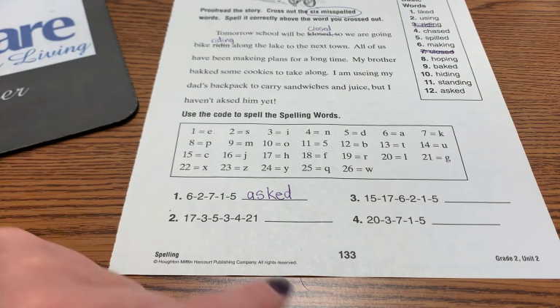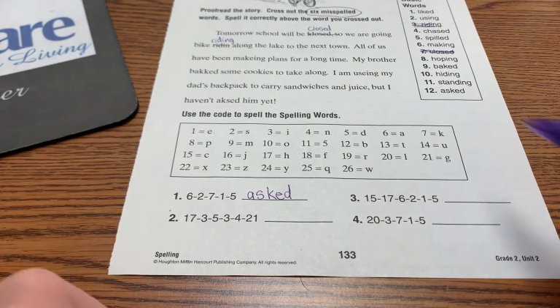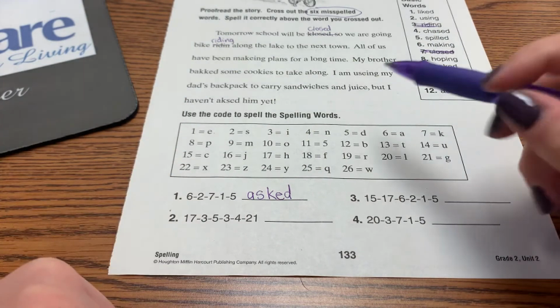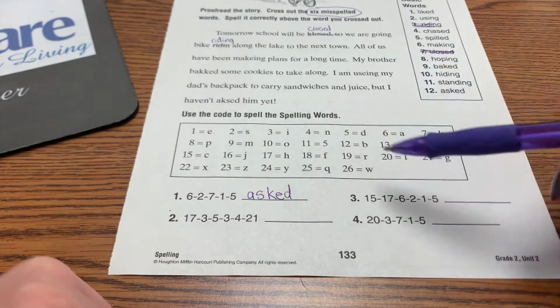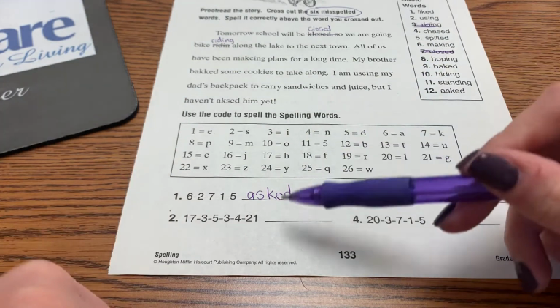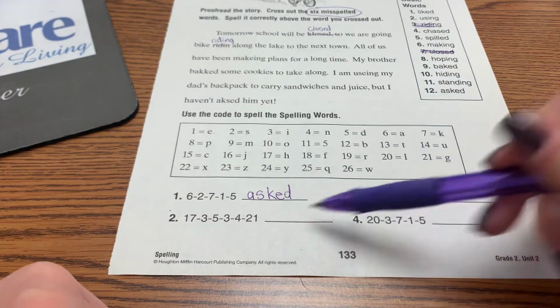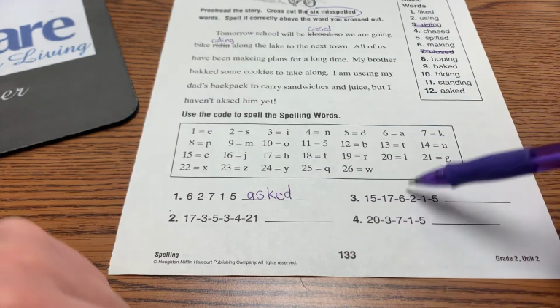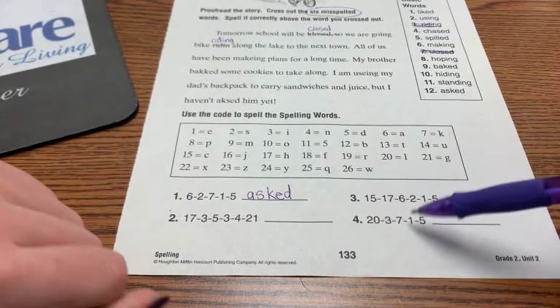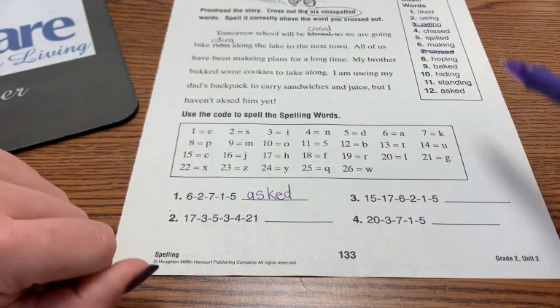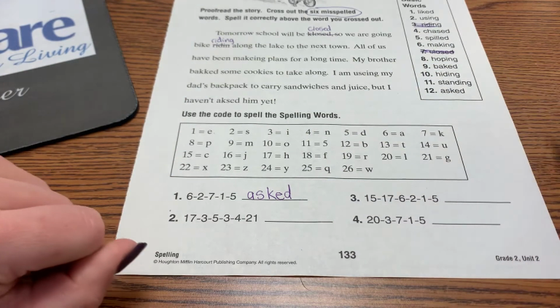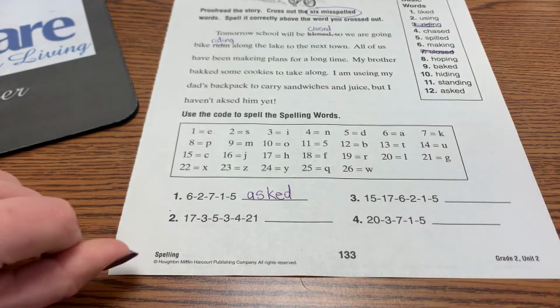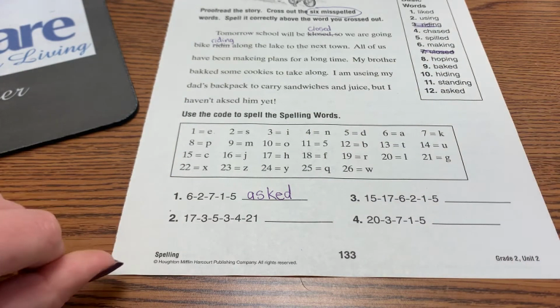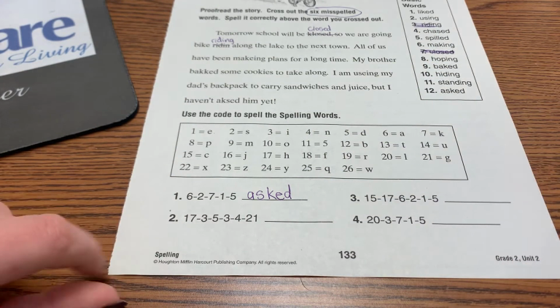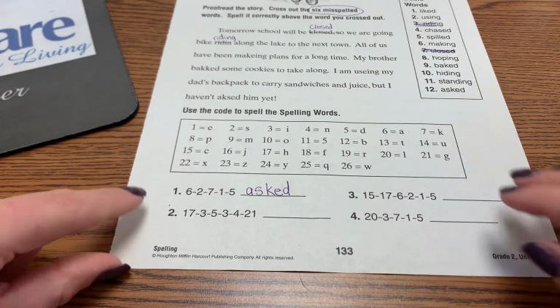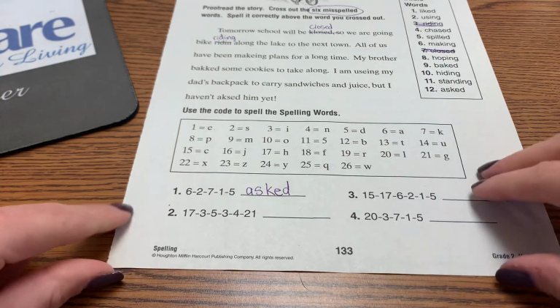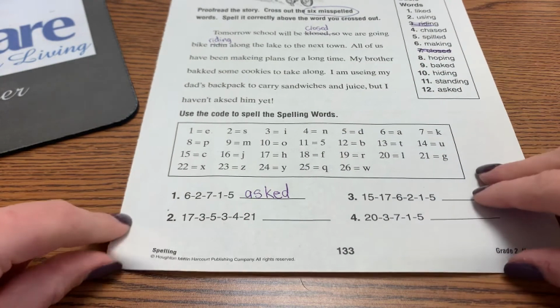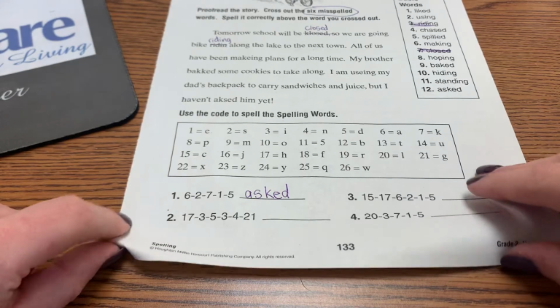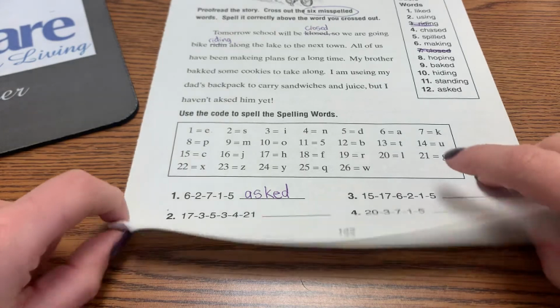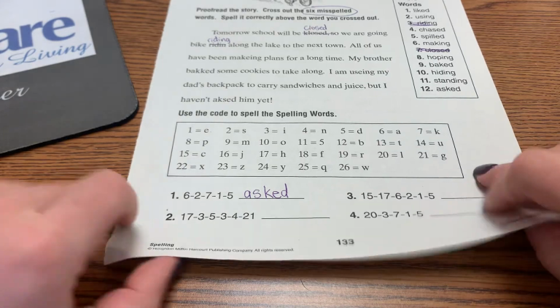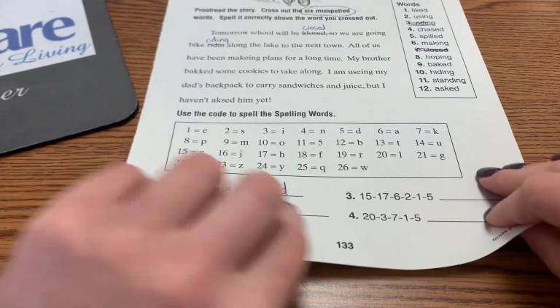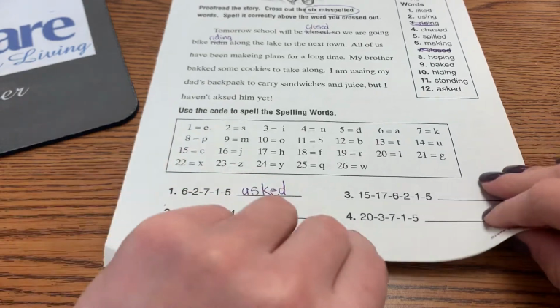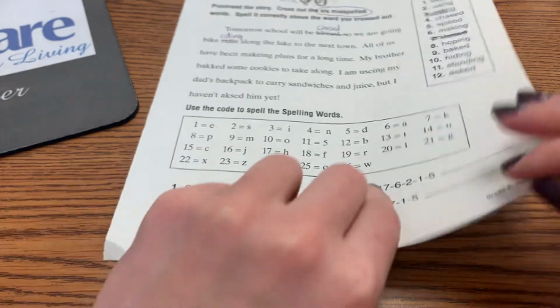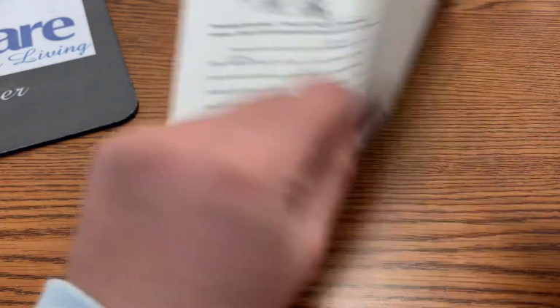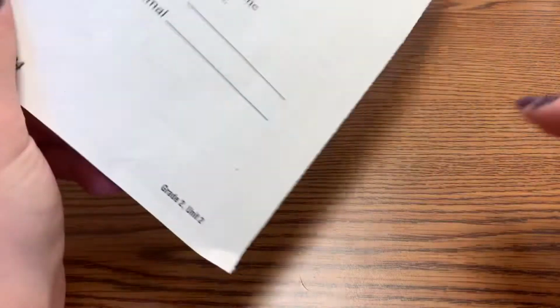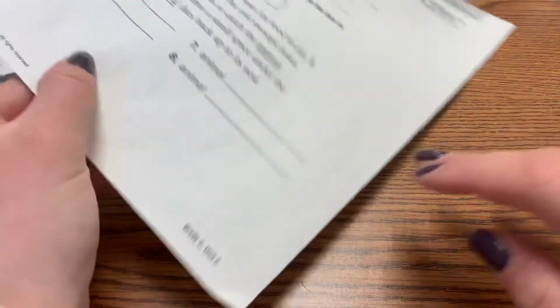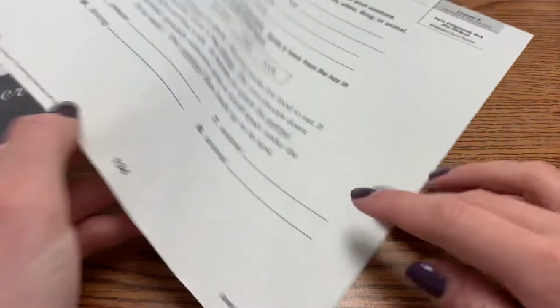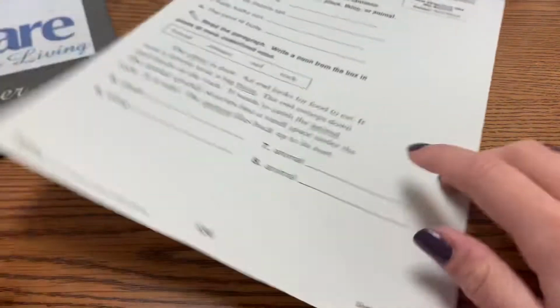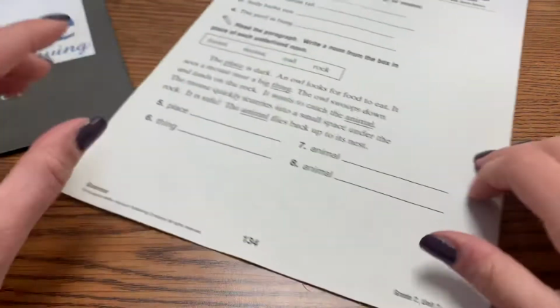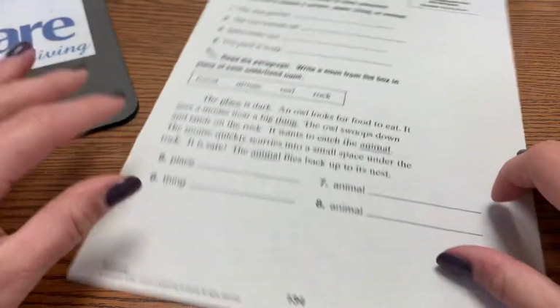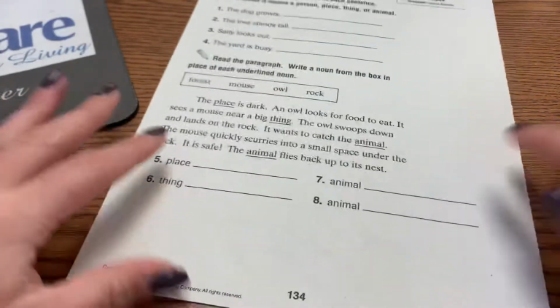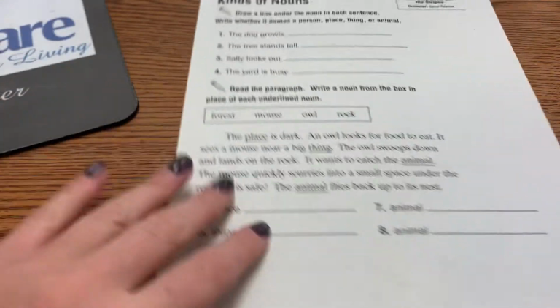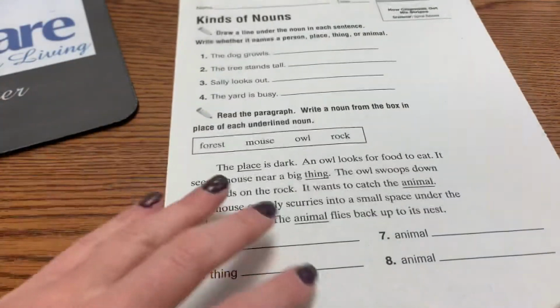Go ahead and do two, three, and four. Then turn it over to page 134.